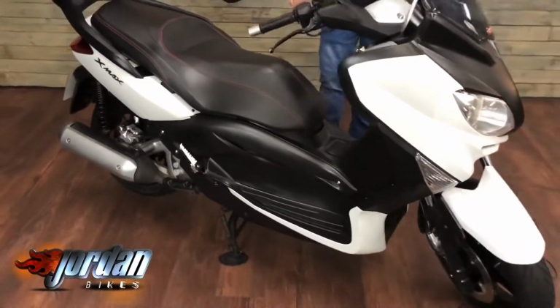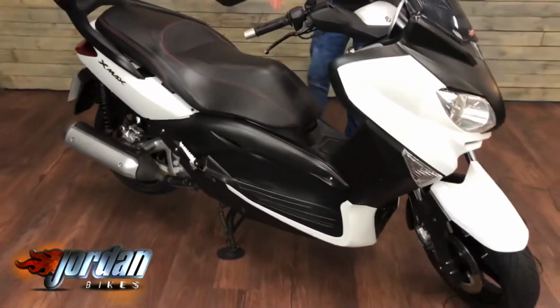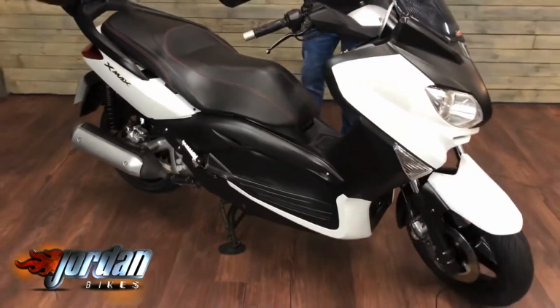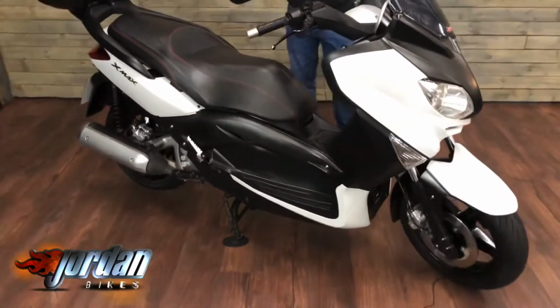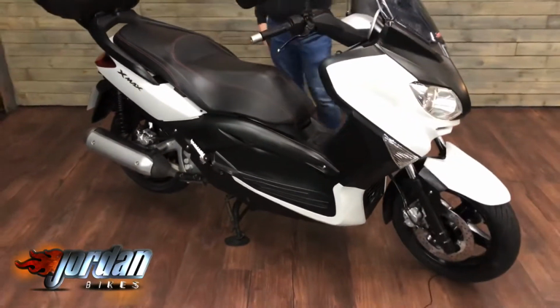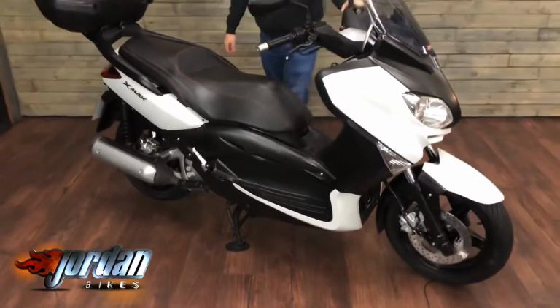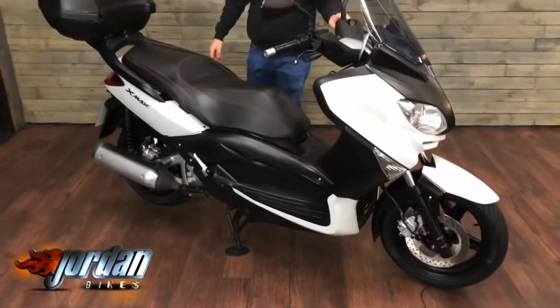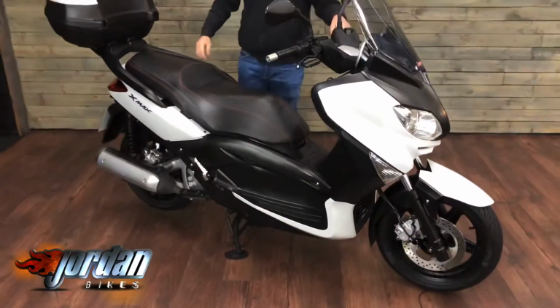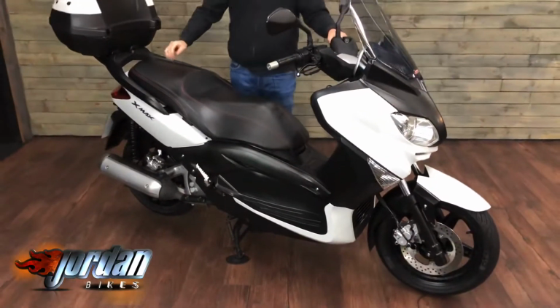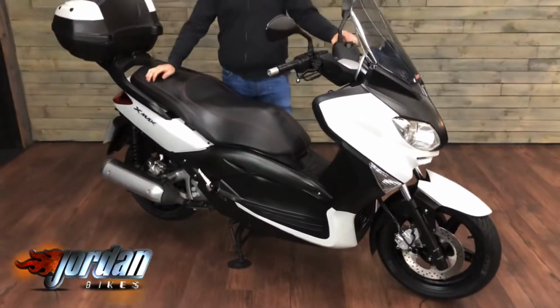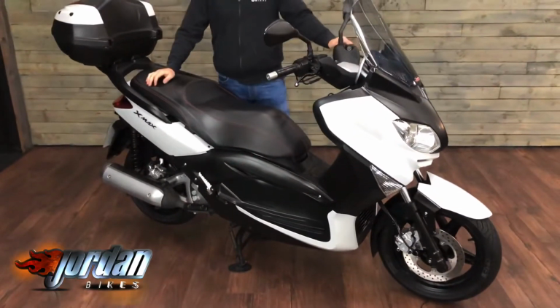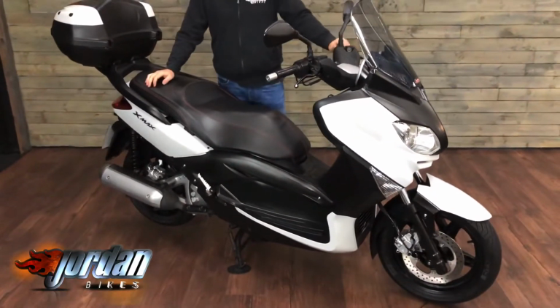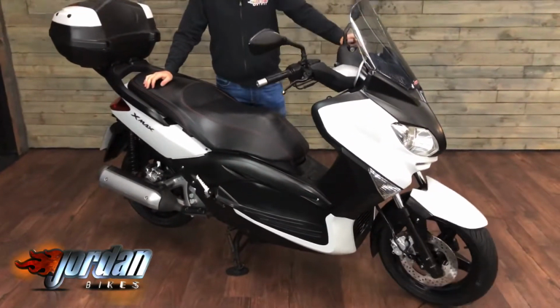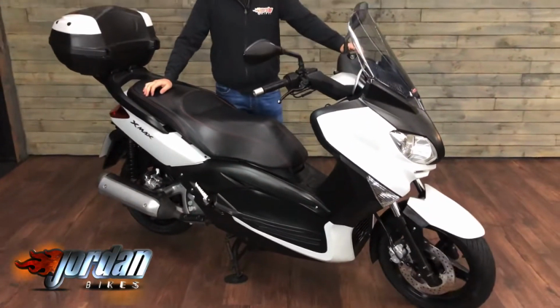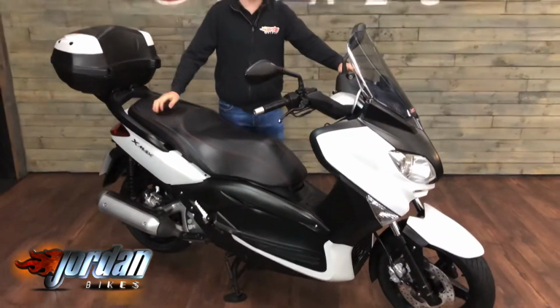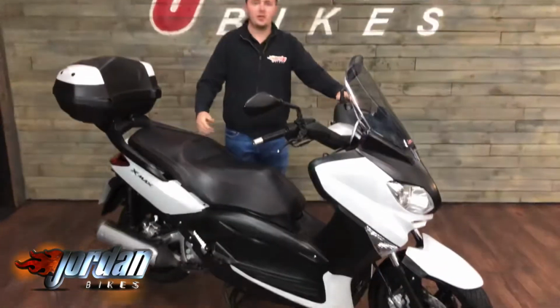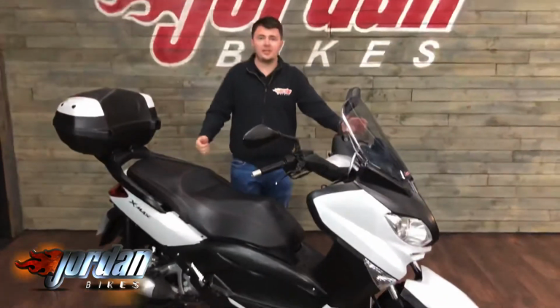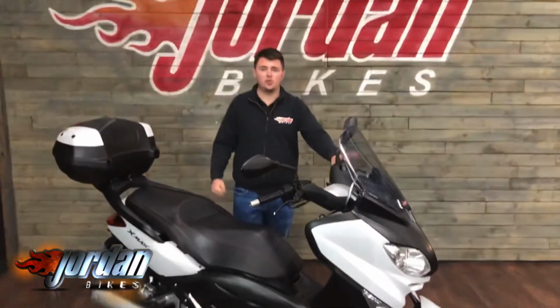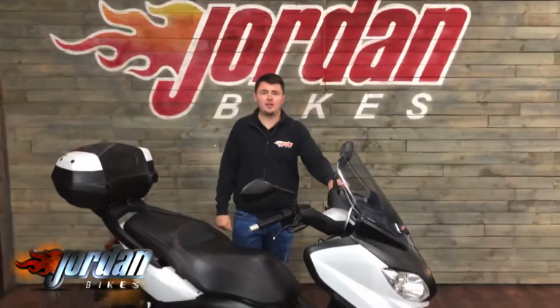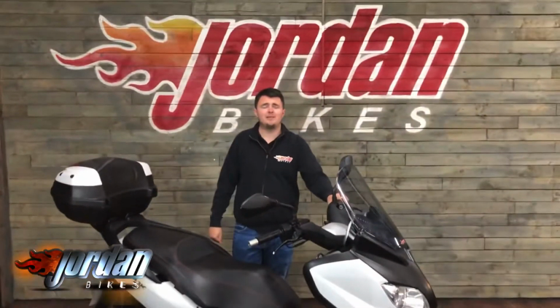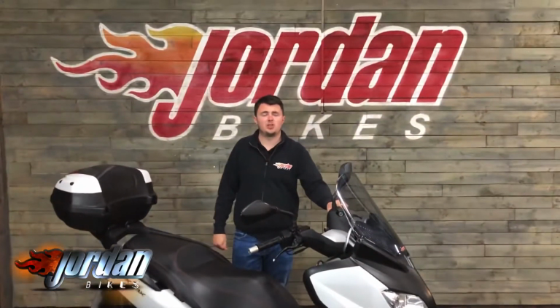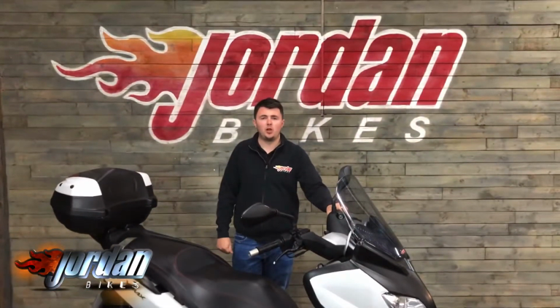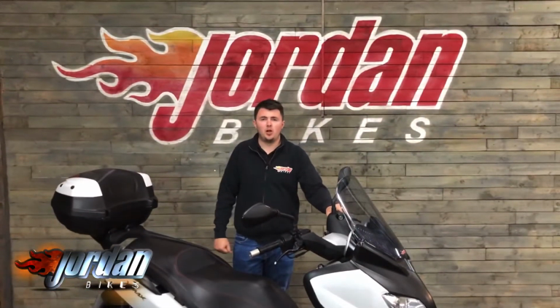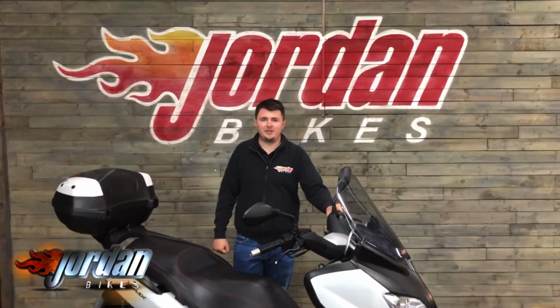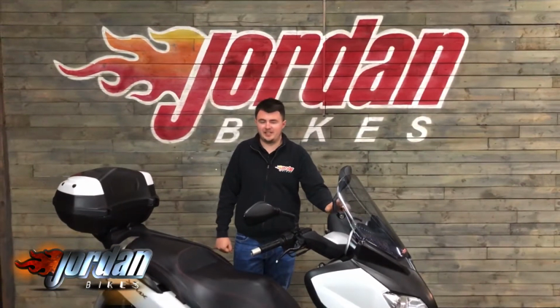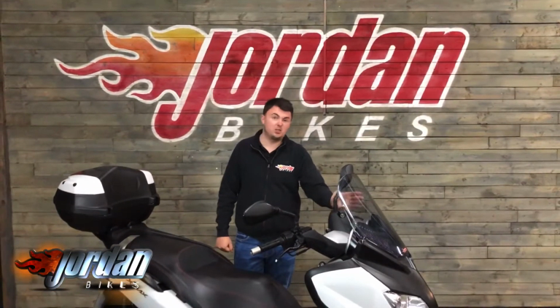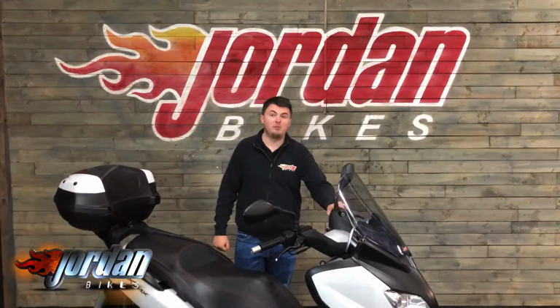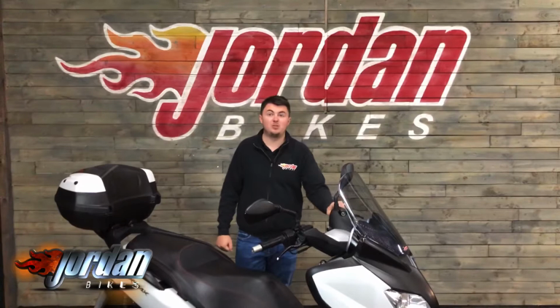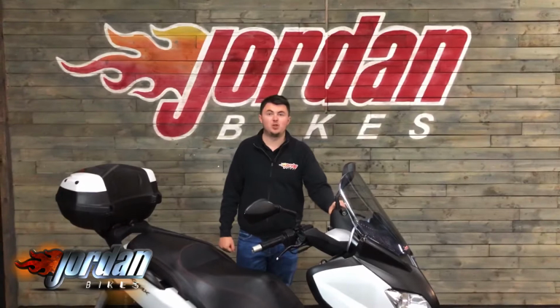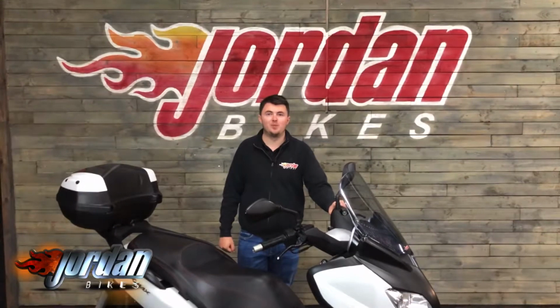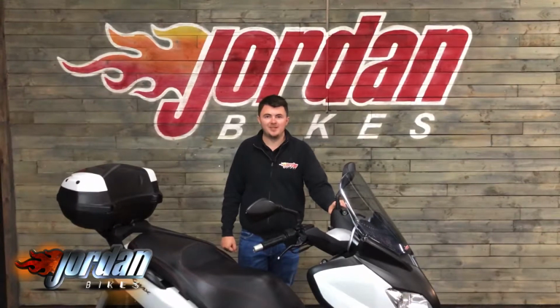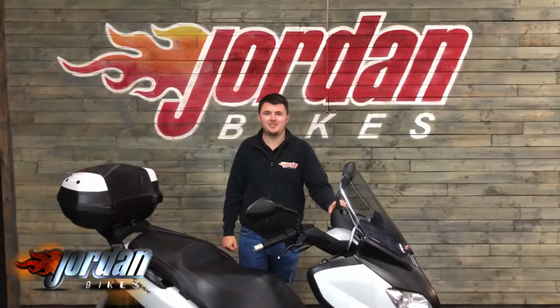And there we have it — what a great little thing. If you do fancy it, as always please do get in touch by giving us a call, or better still, just pop down to the showroom. Cheers guys.